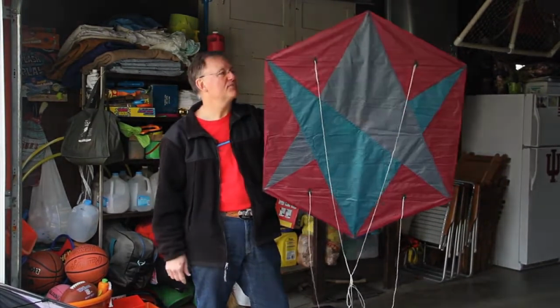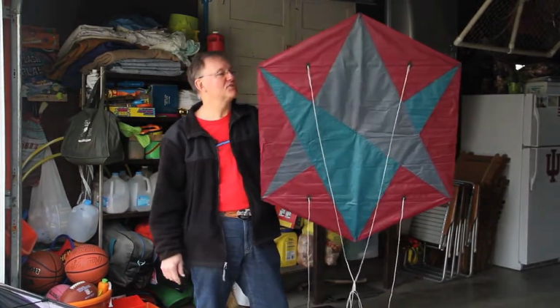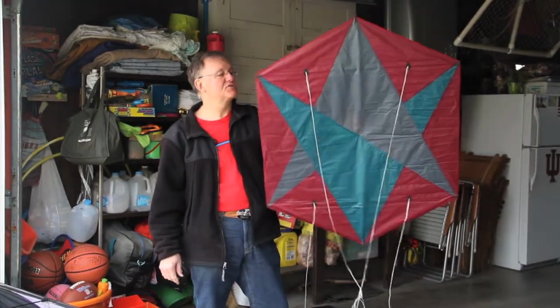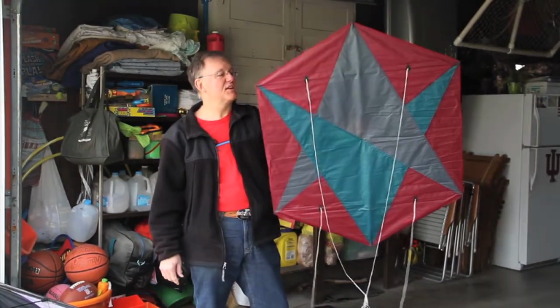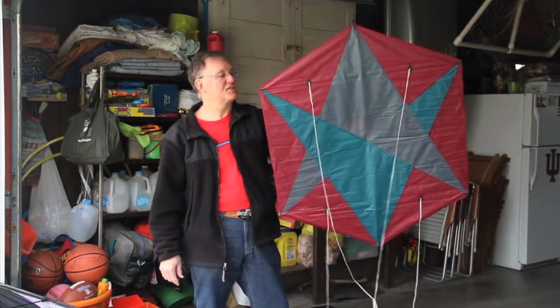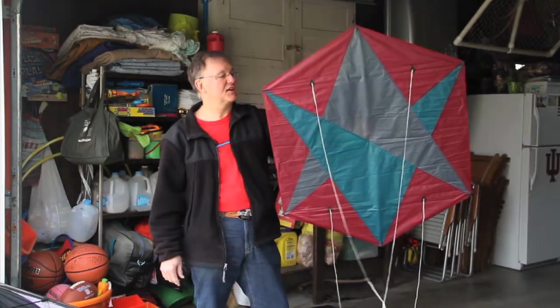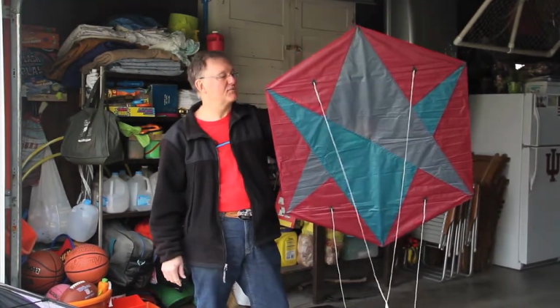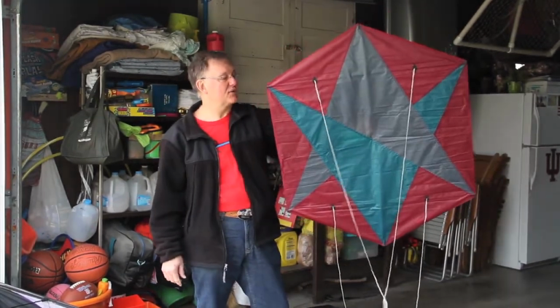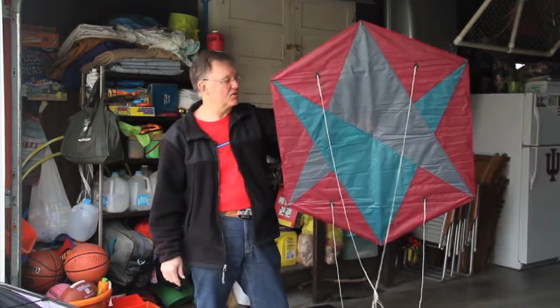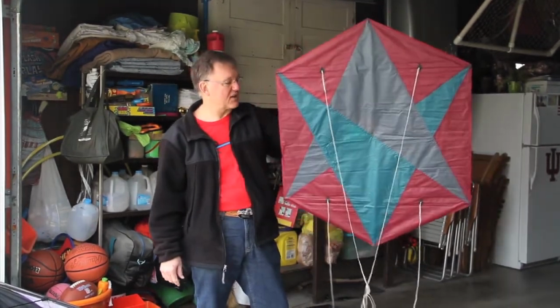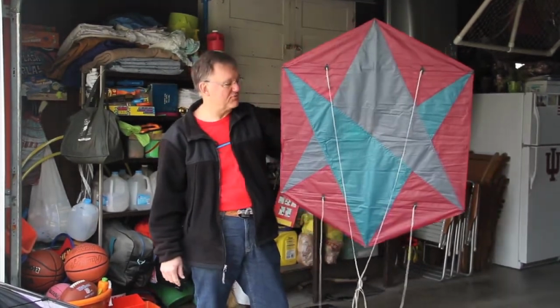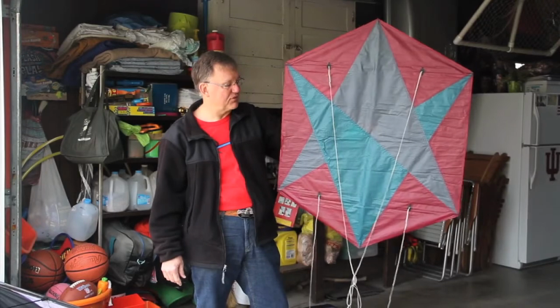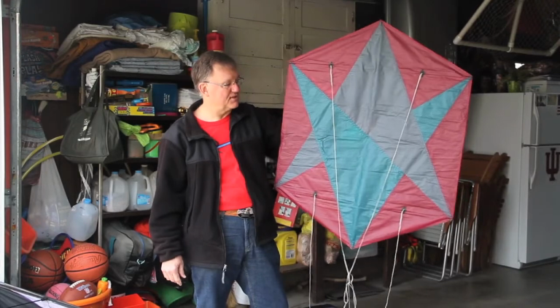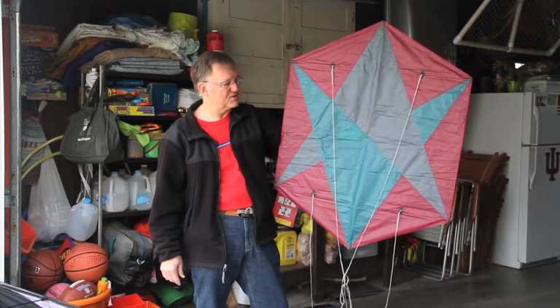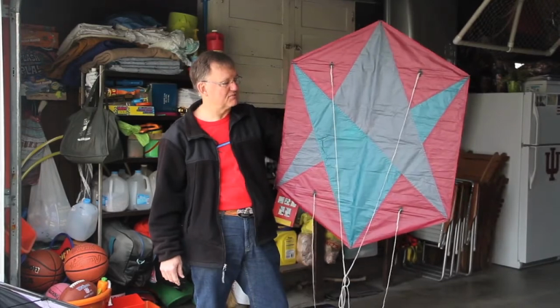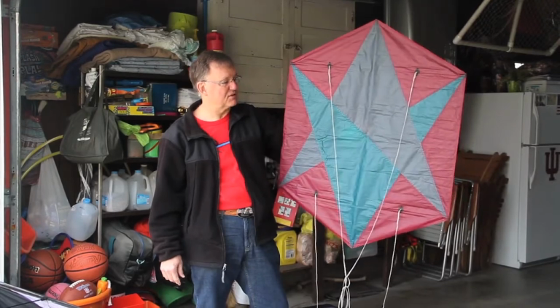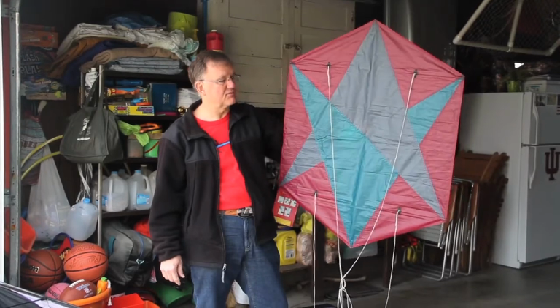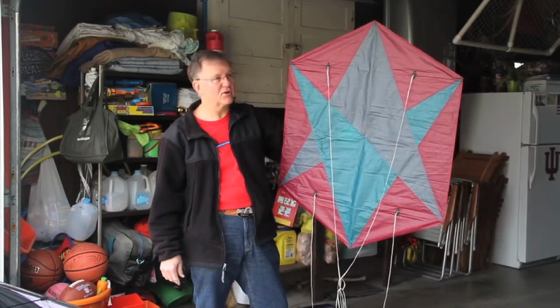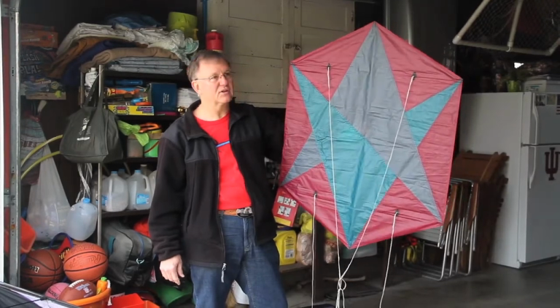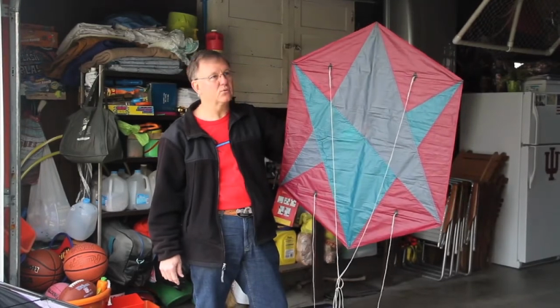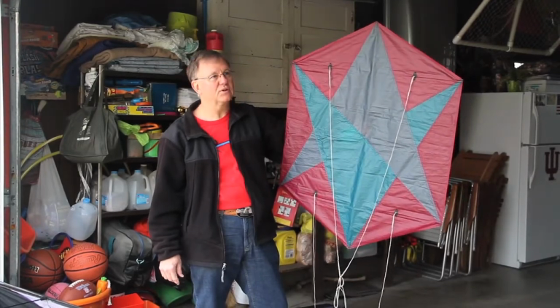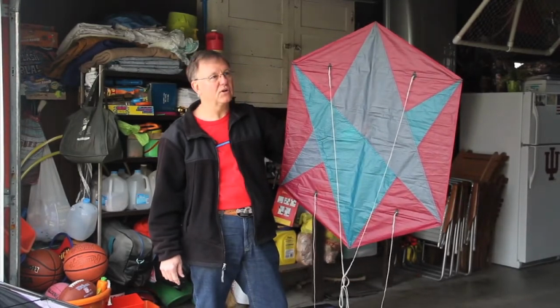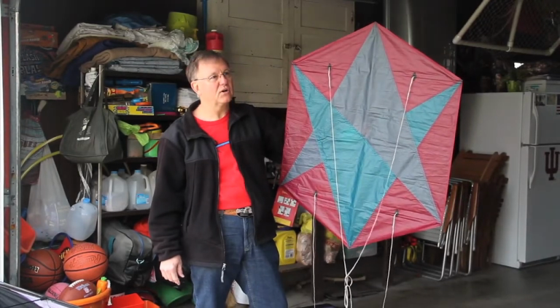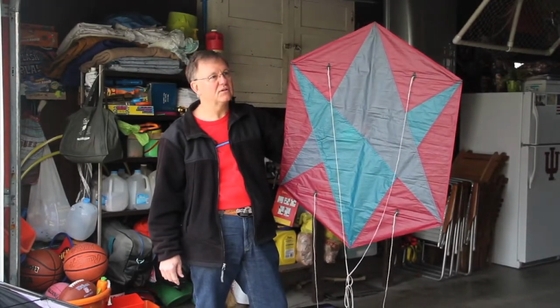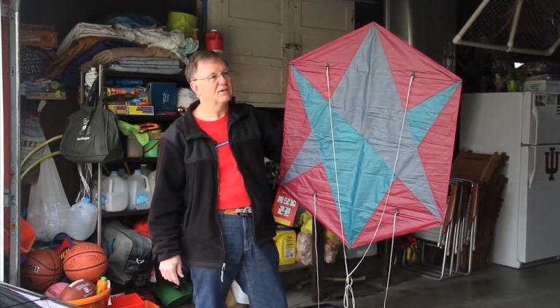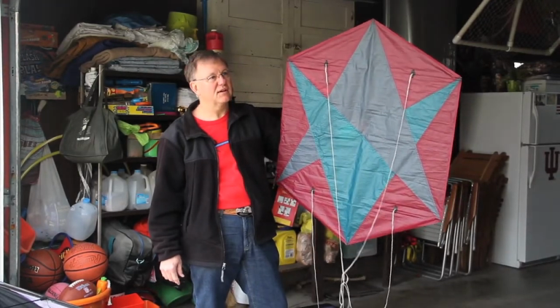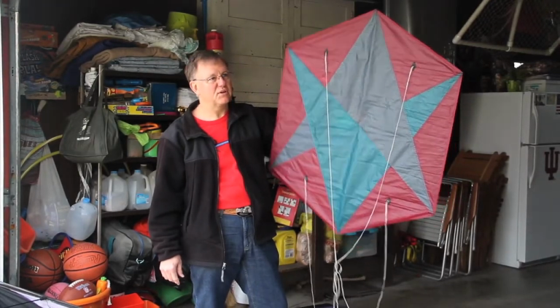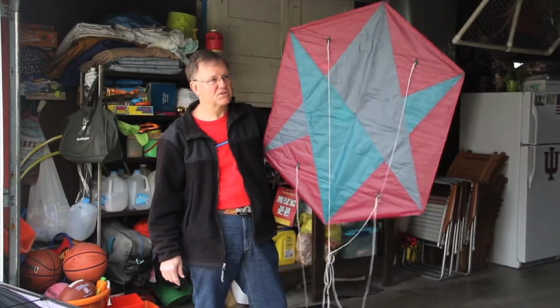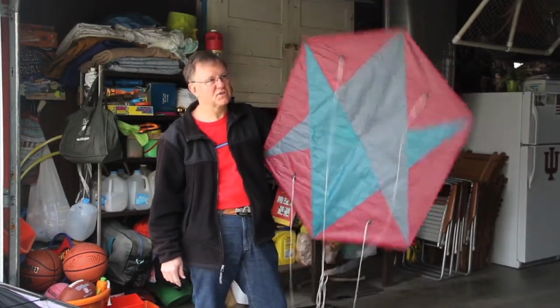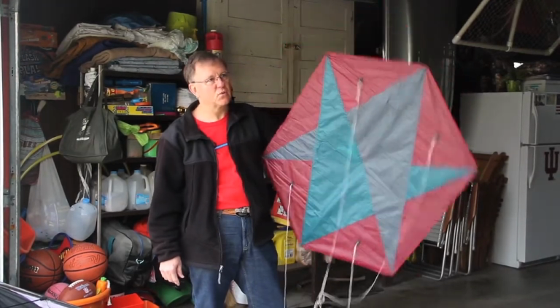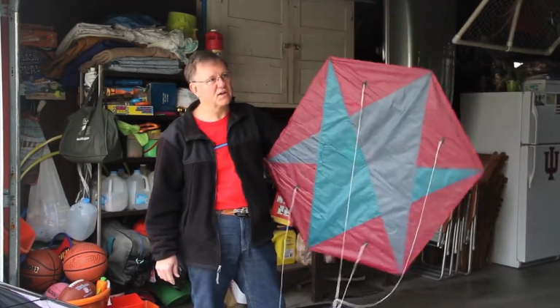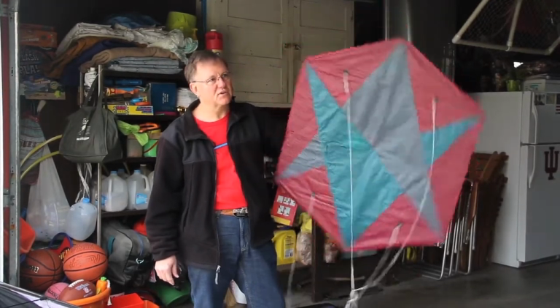This is a nice kite because I can fly this in very little wind at all, and that's because of the weight of it.